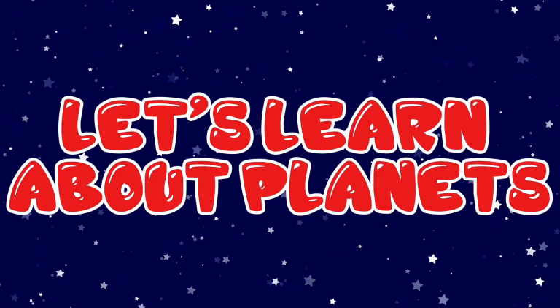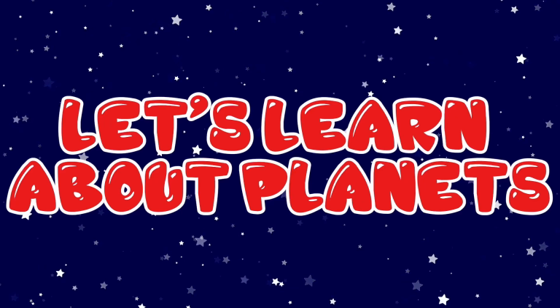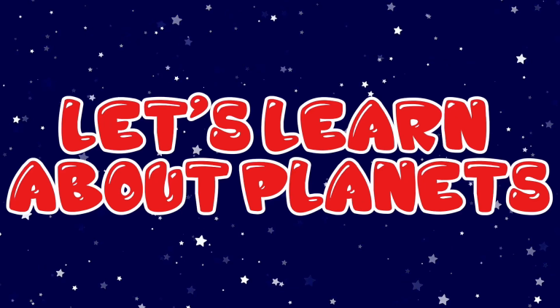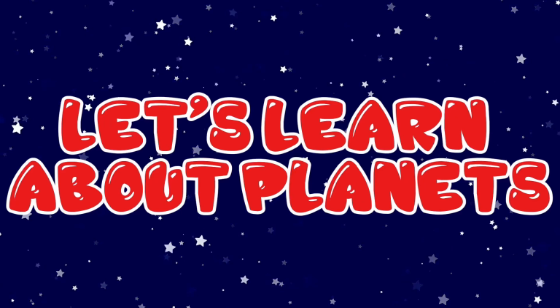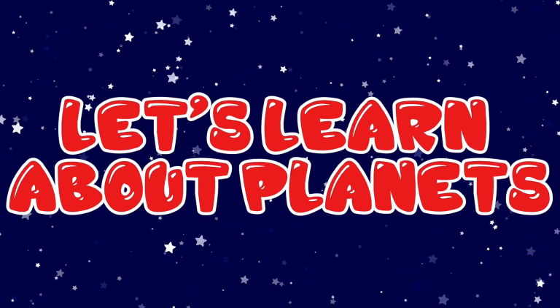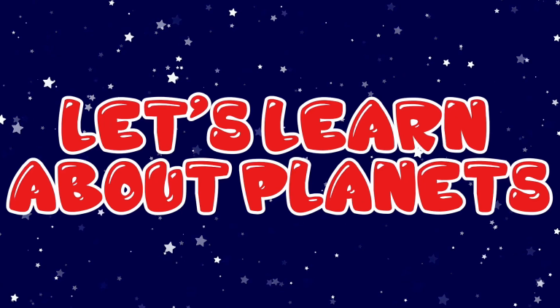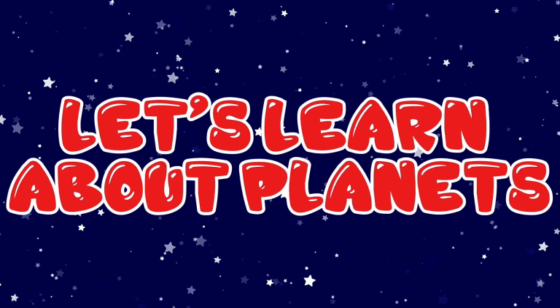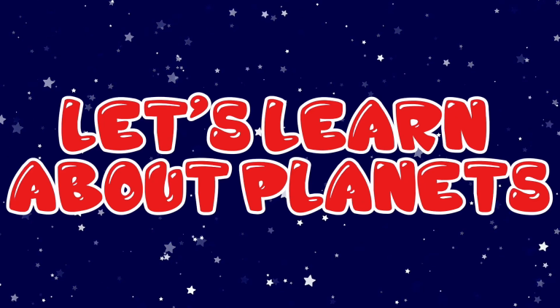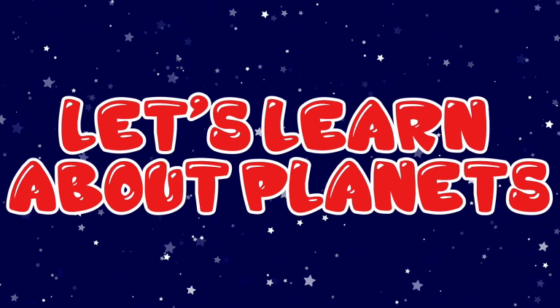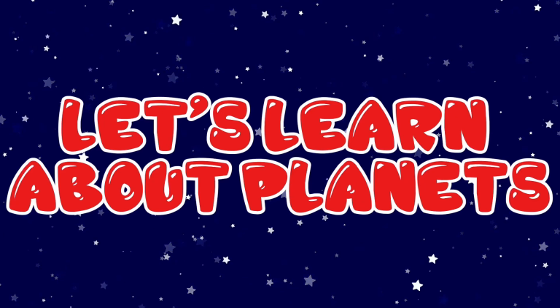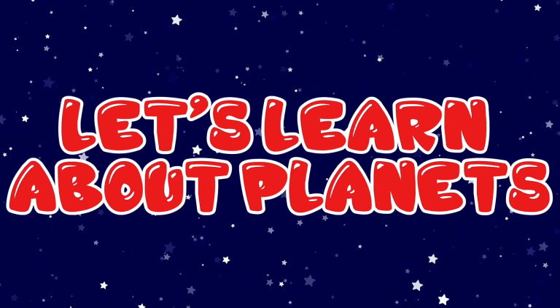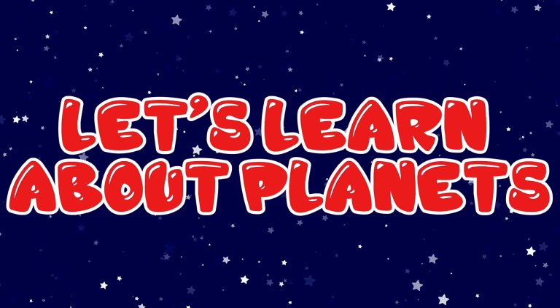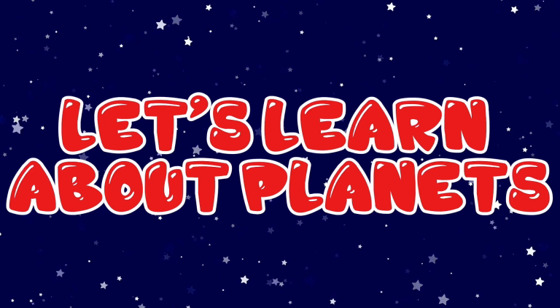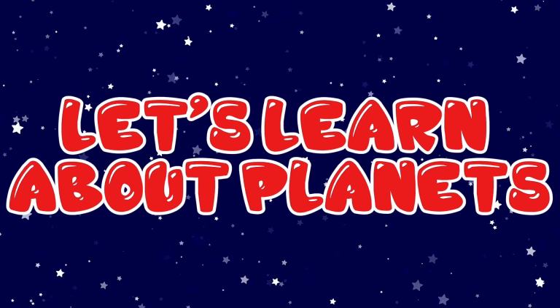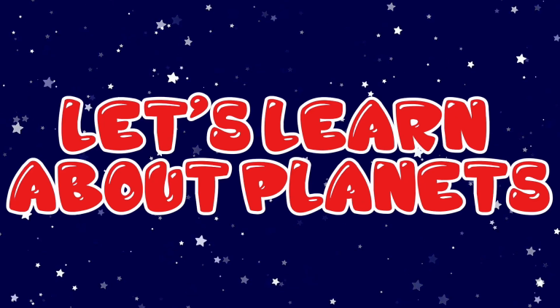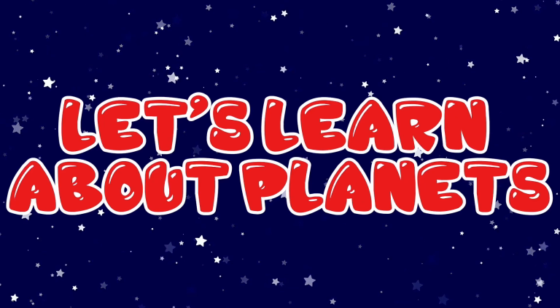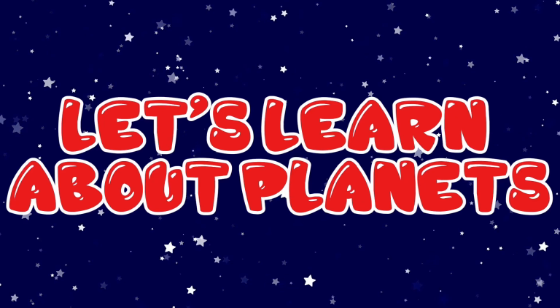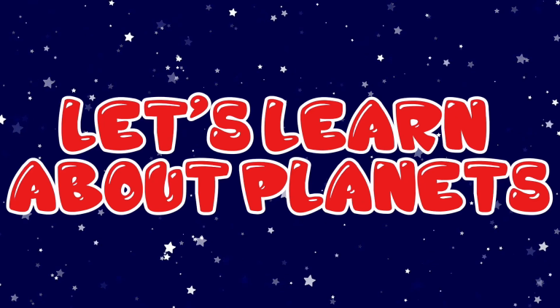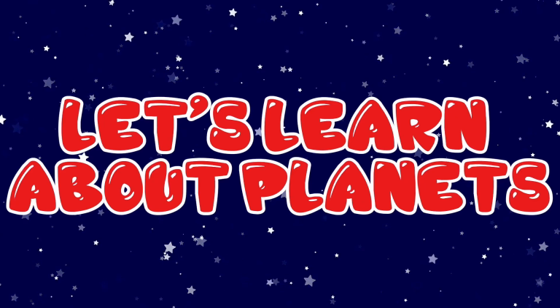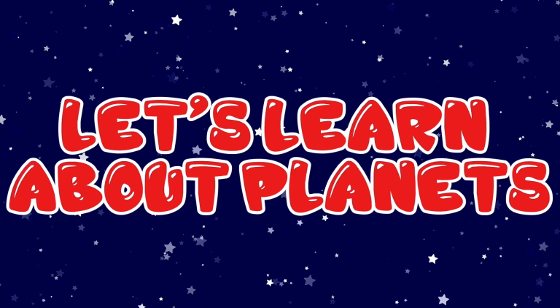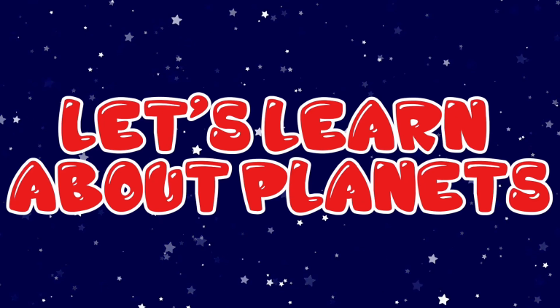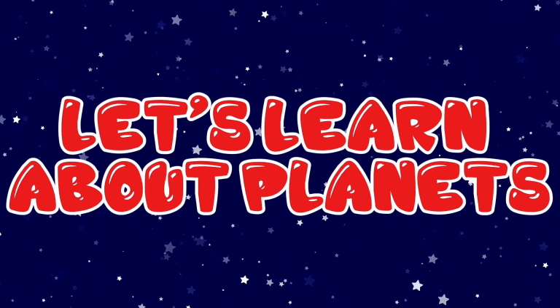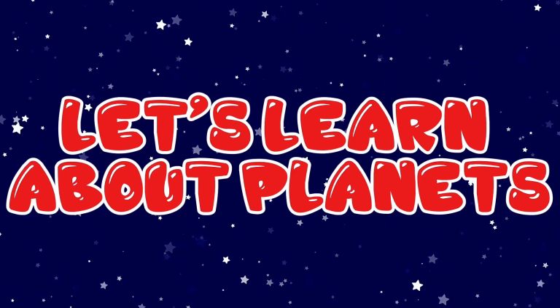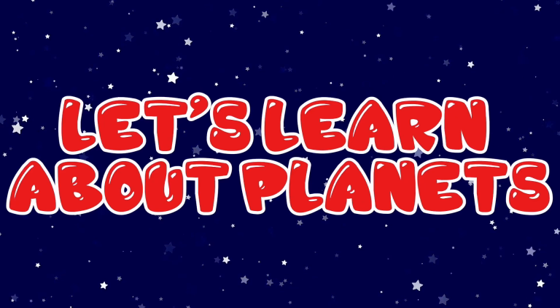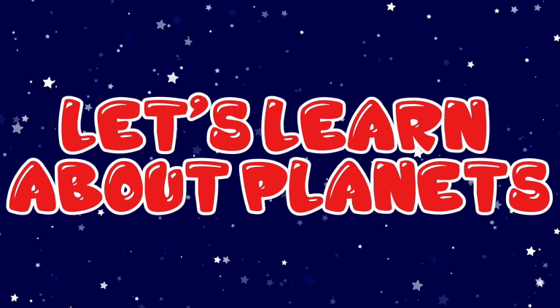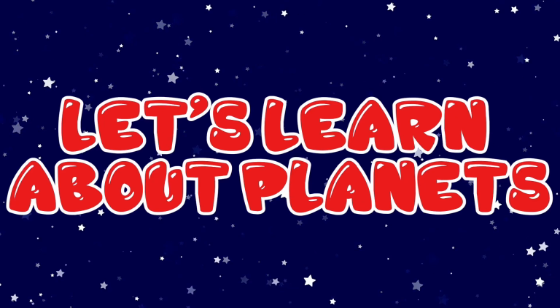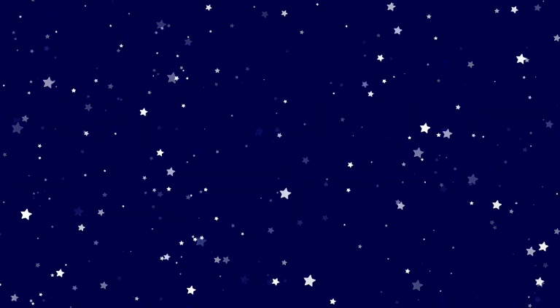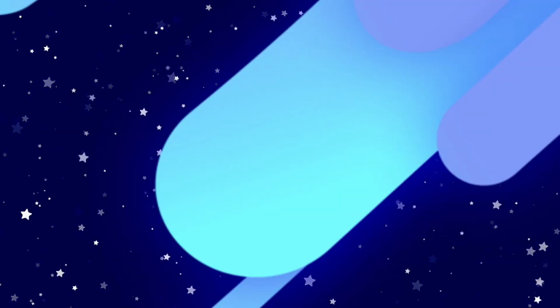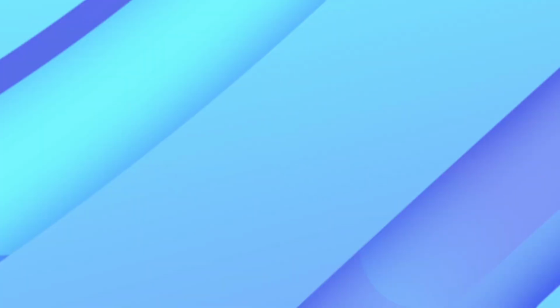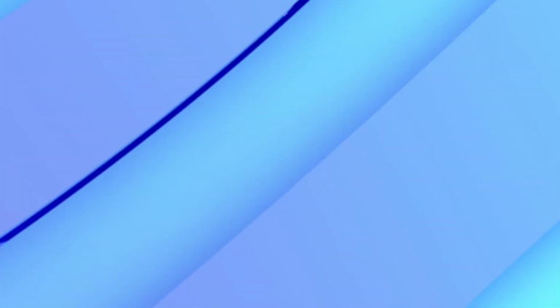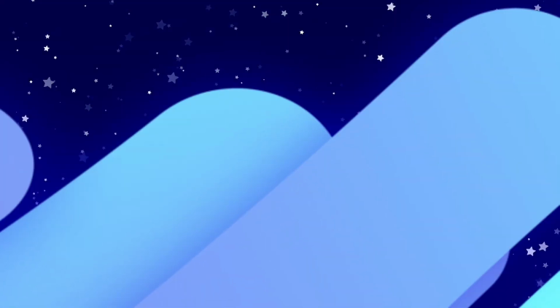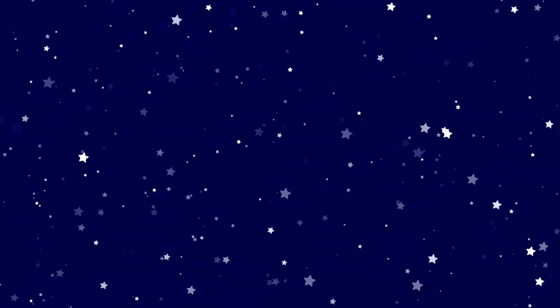Hello, my friends! Welcome back! Let's learn about planets today!